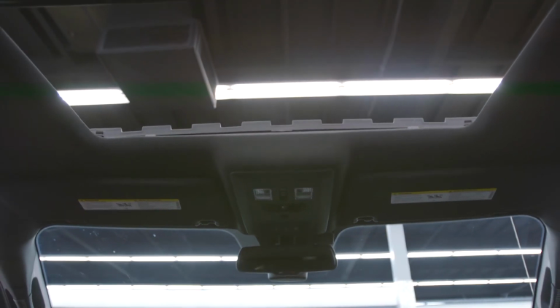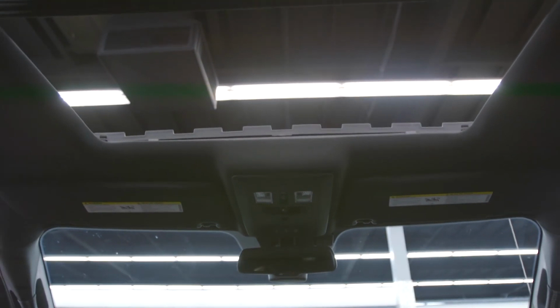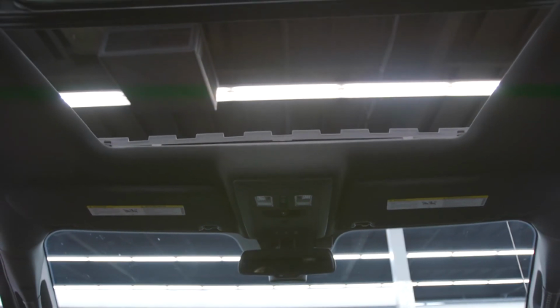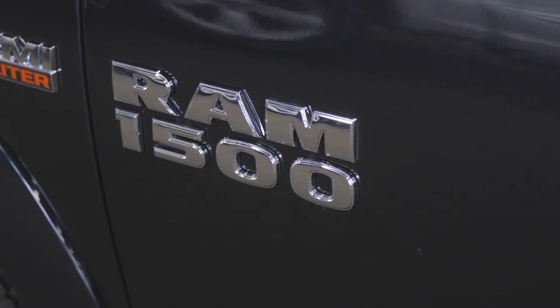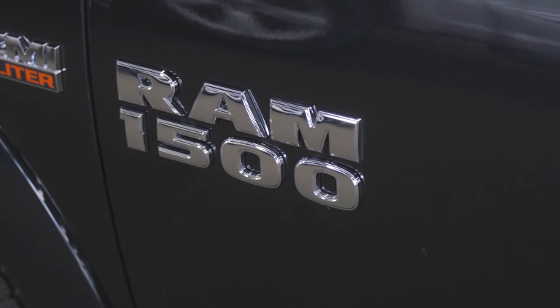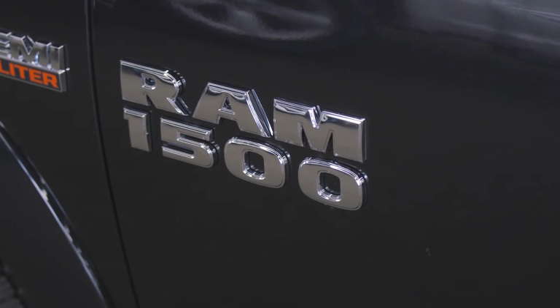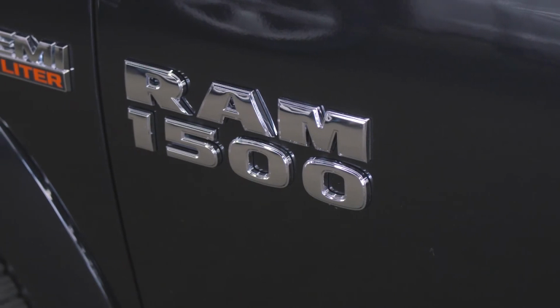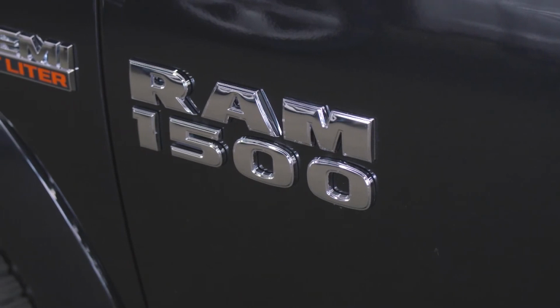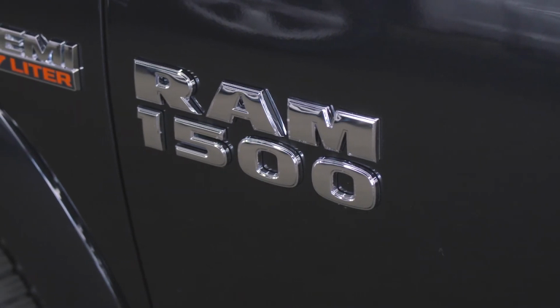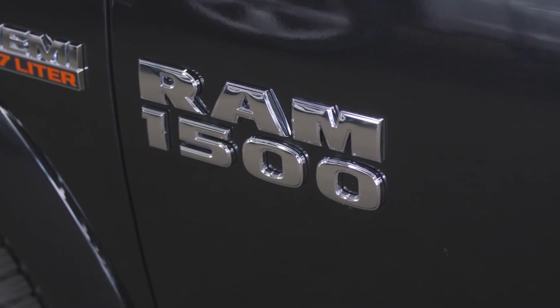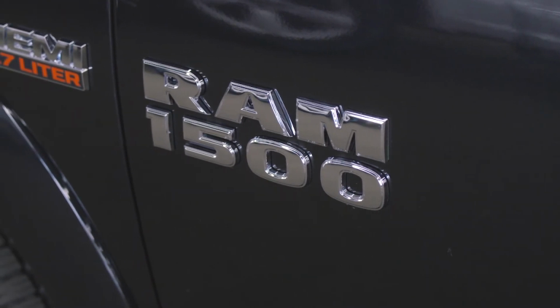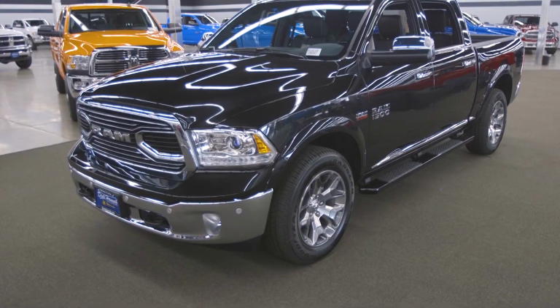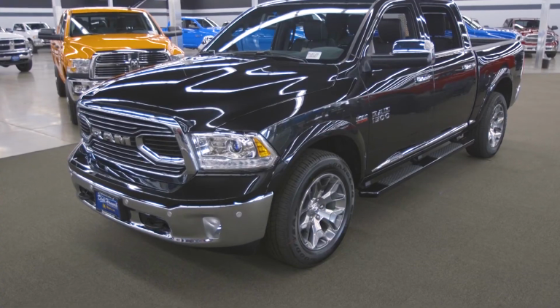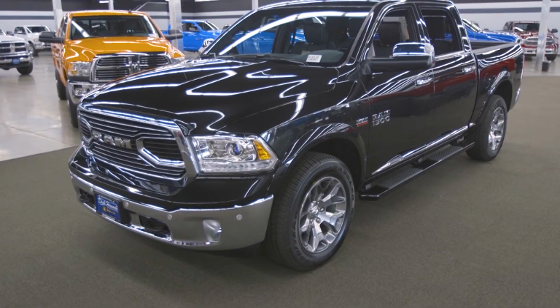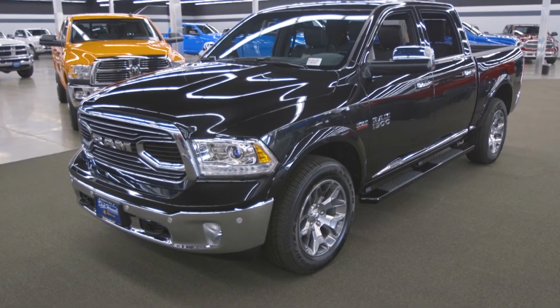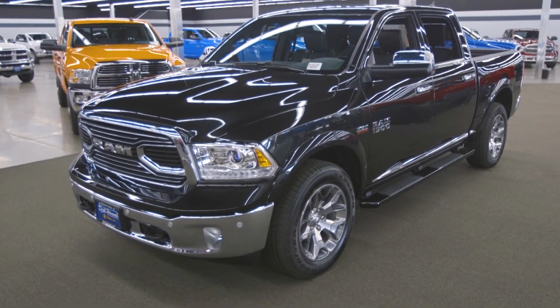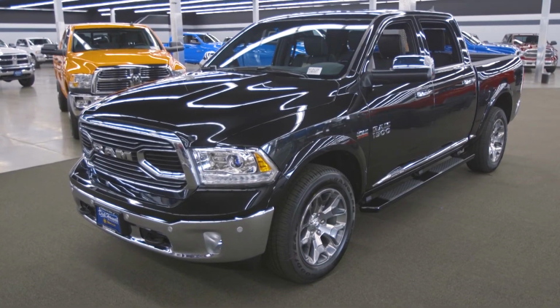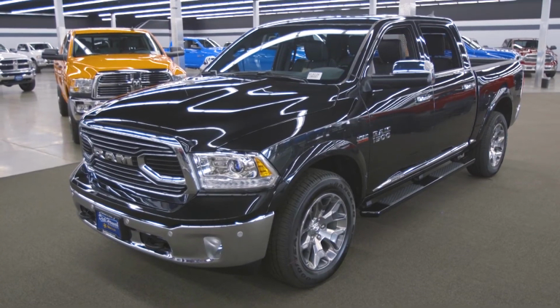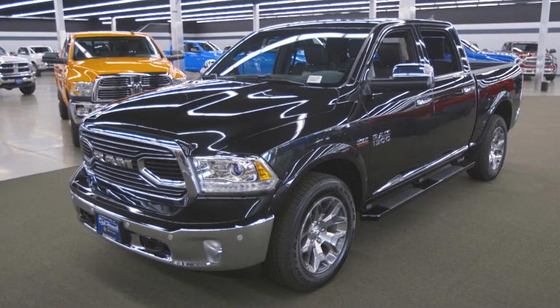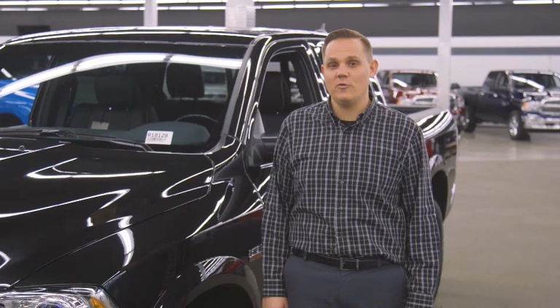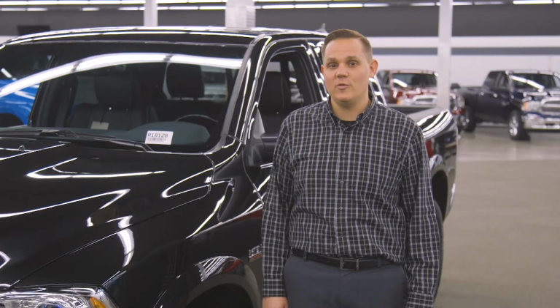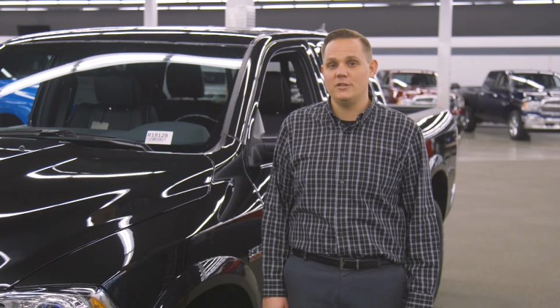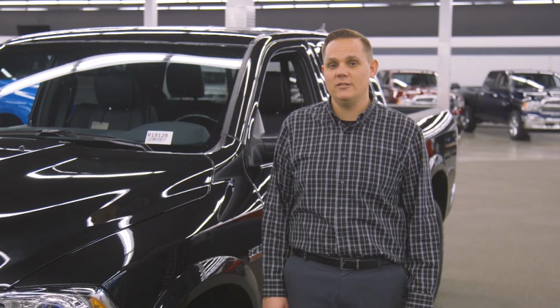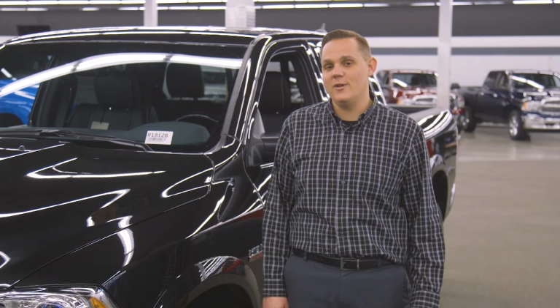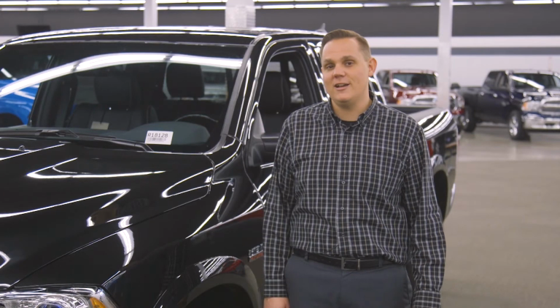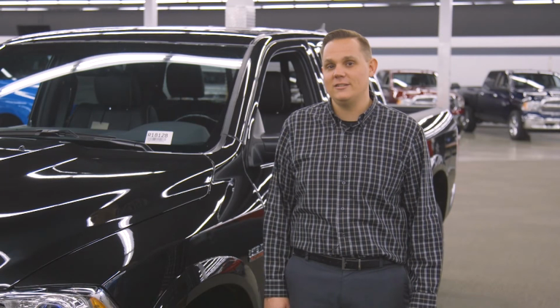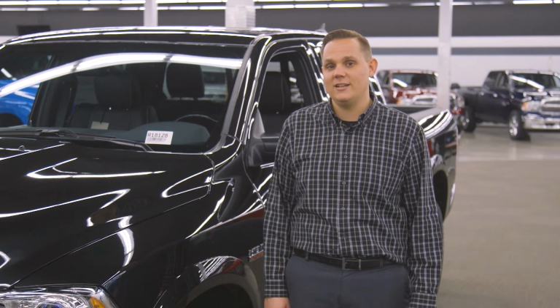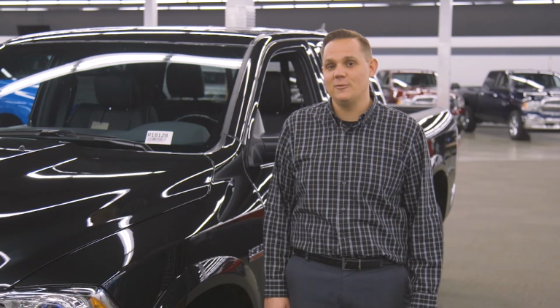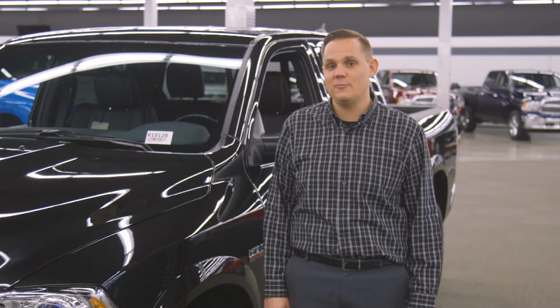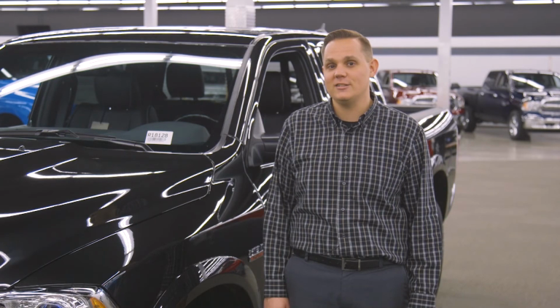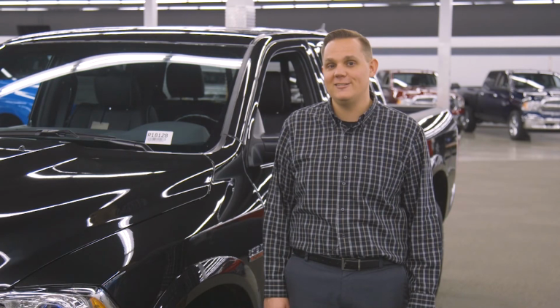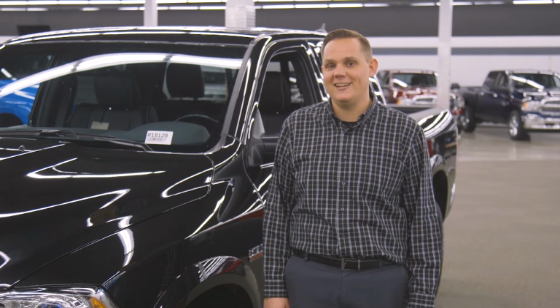And that's a quick look at the 2018 Ram 1500 Limited. If you'd like to check one out in person, come on down to the Dick Hanna Ram Truck Center today.